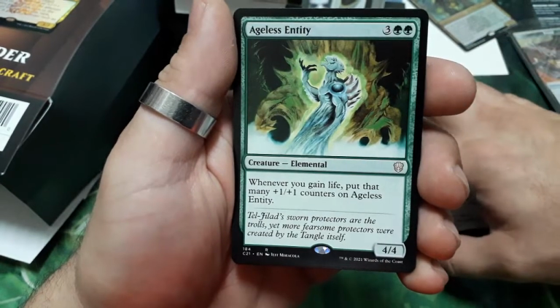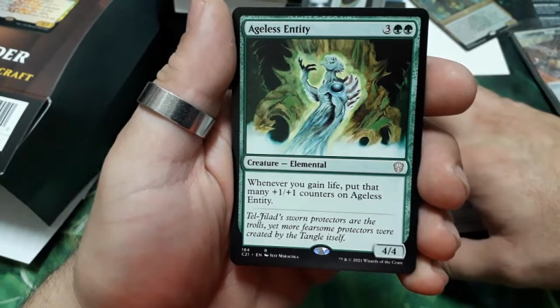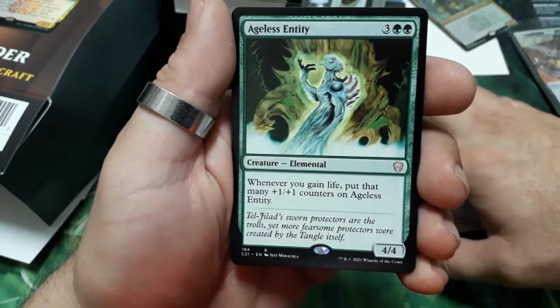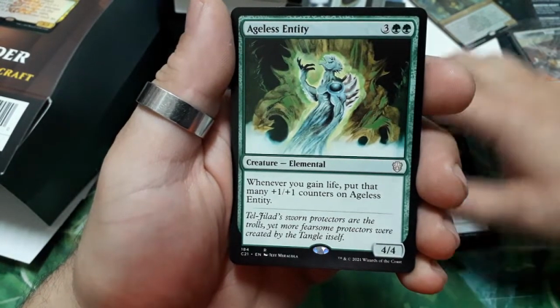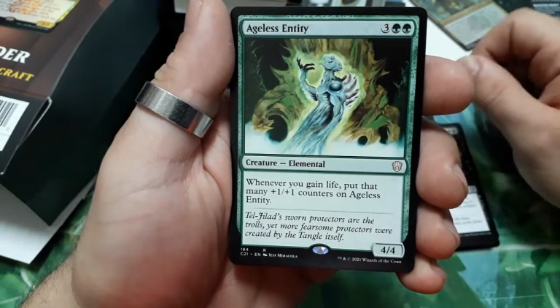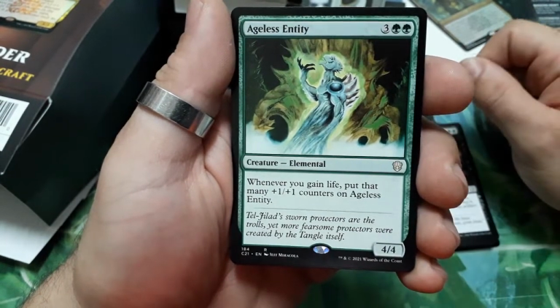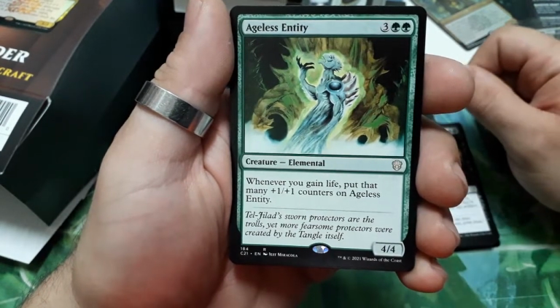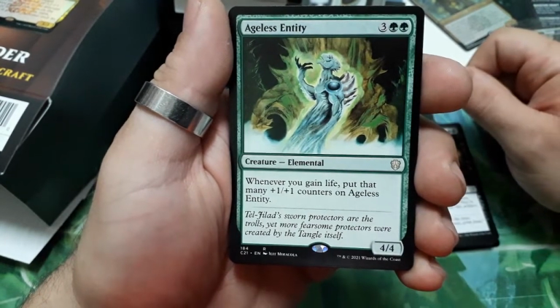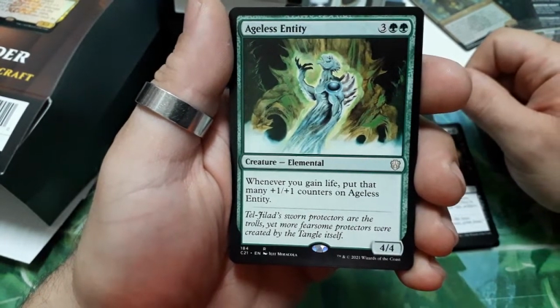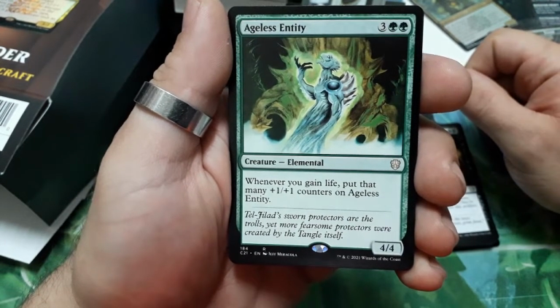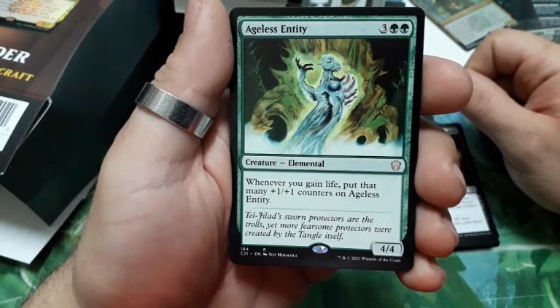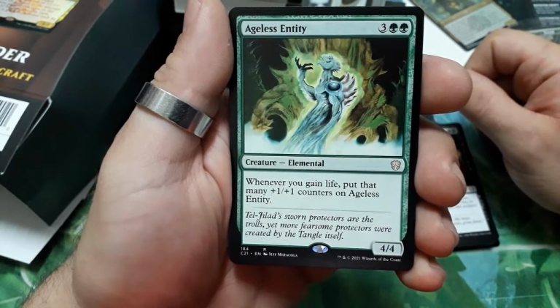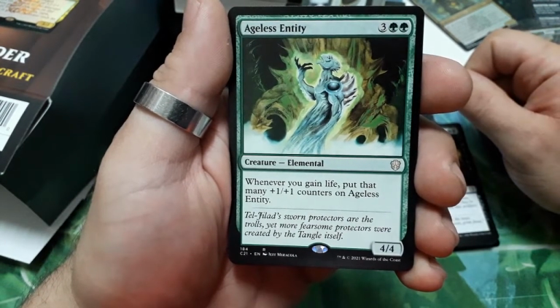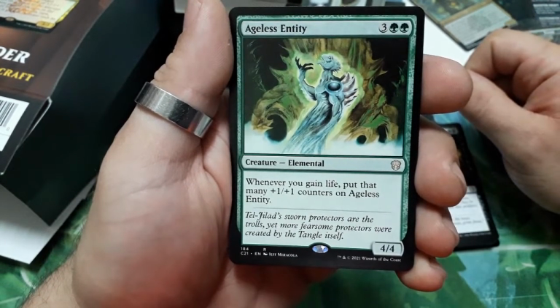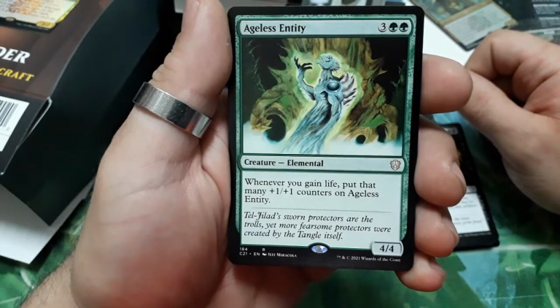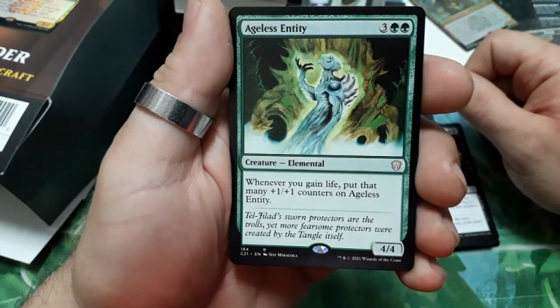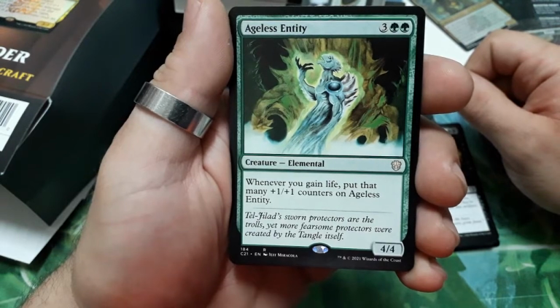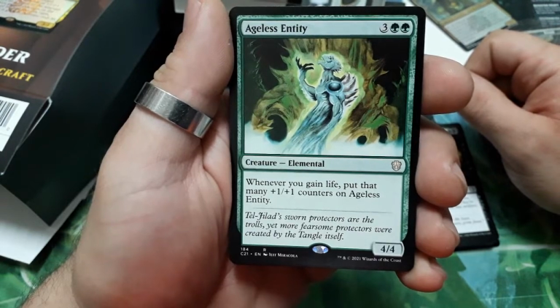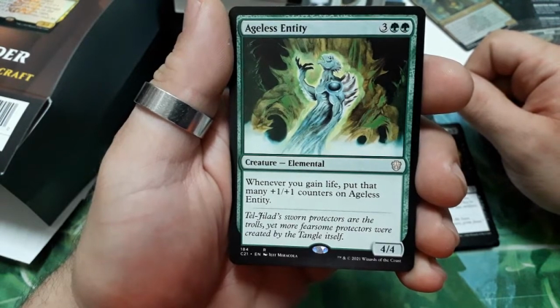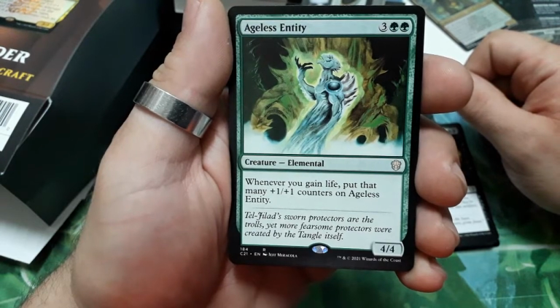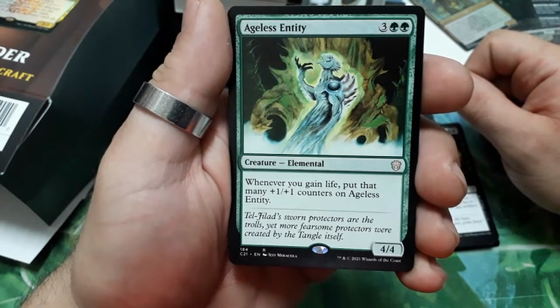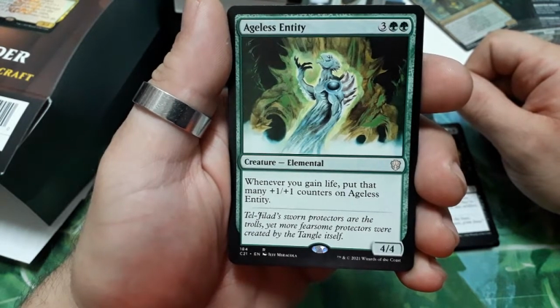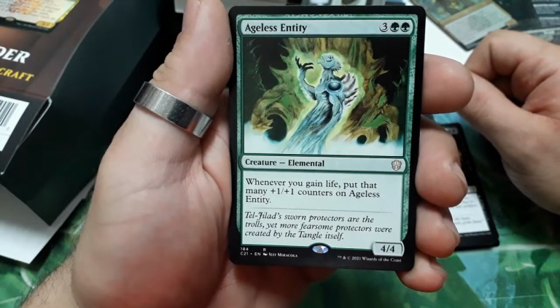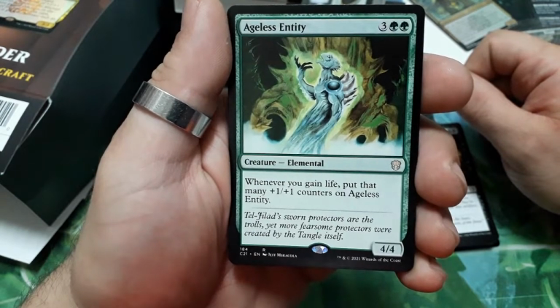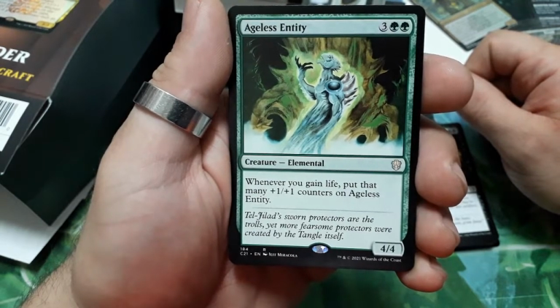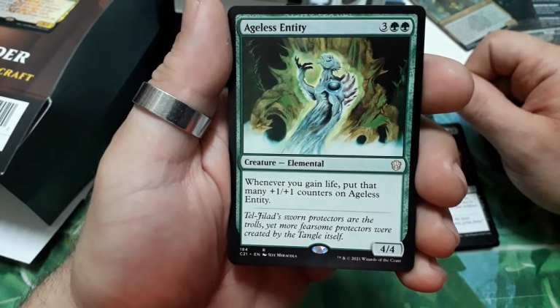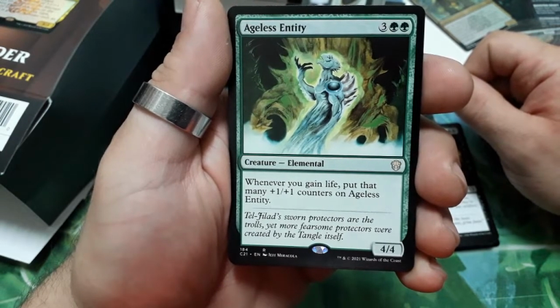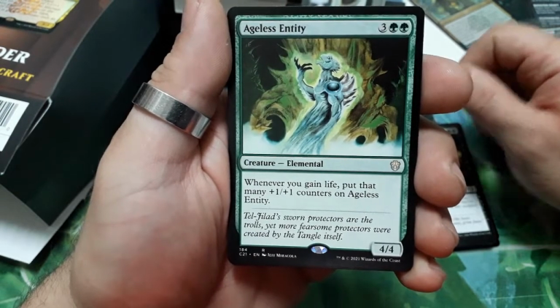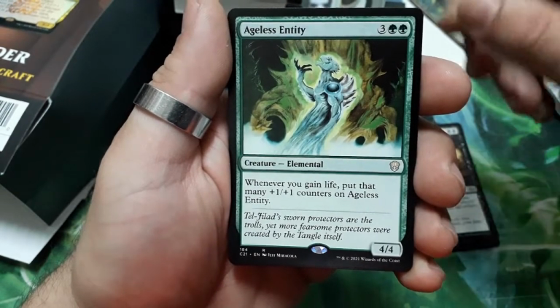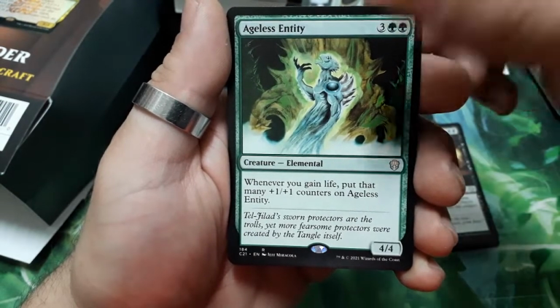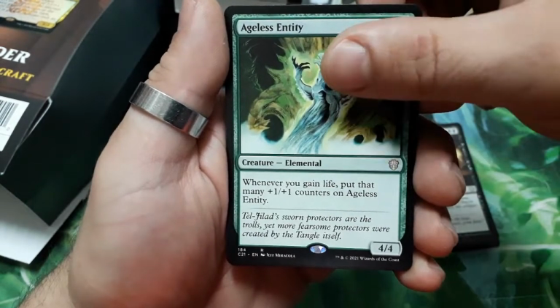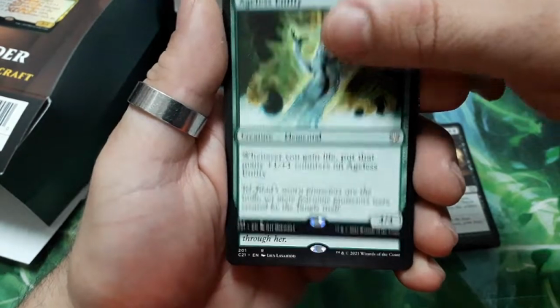Ageless Entity — five drops. Whenever you gain life, put that many +1/+1 counters on Ageless Entity. It is a 4/4.